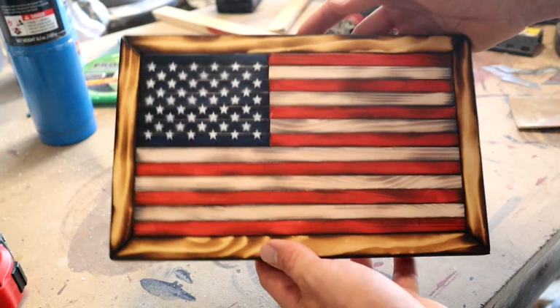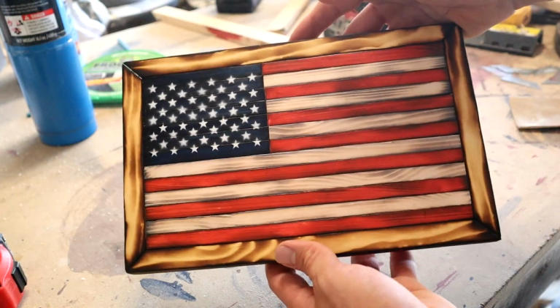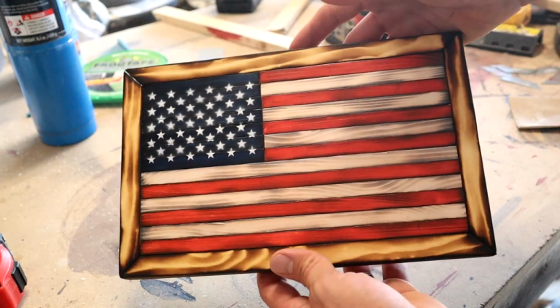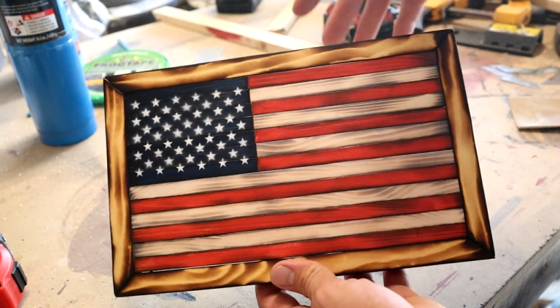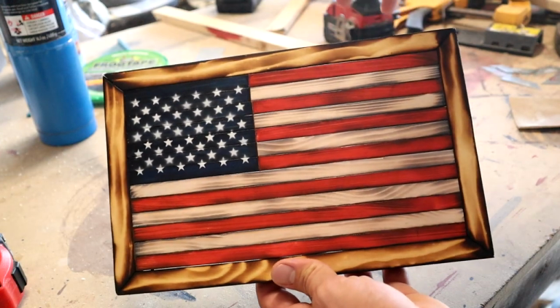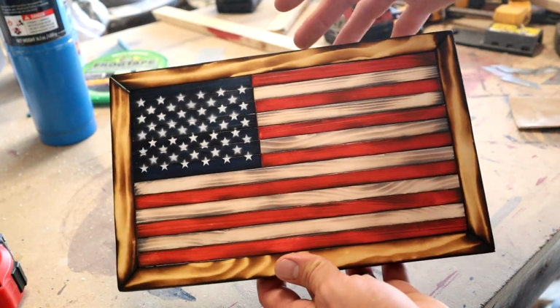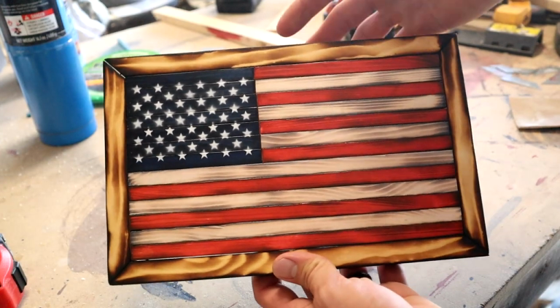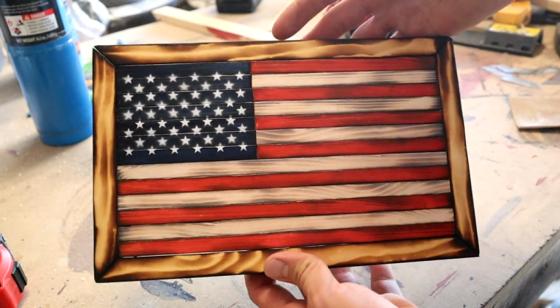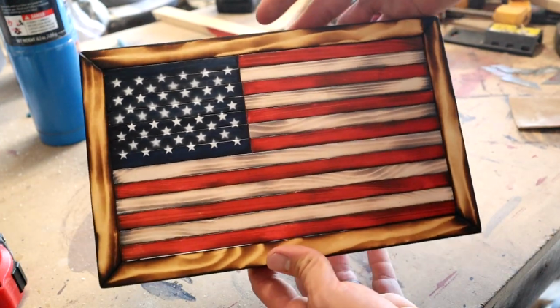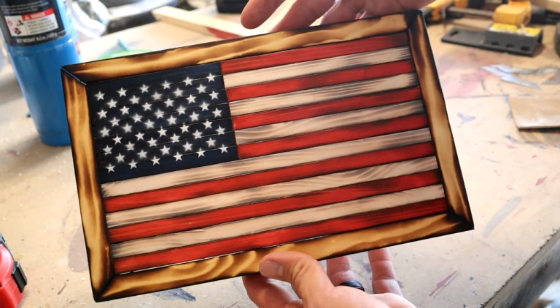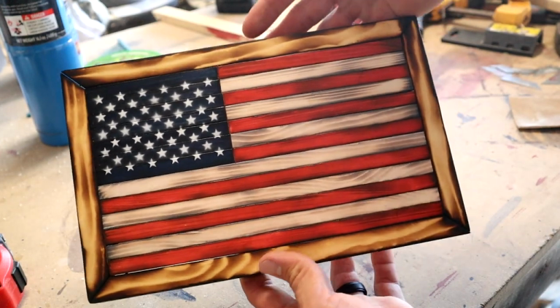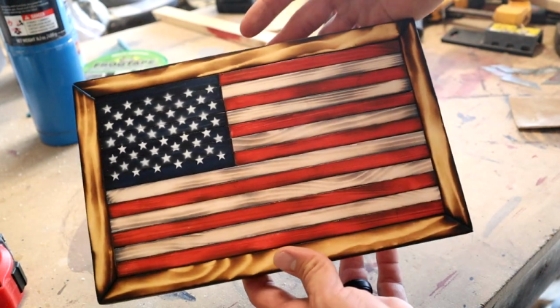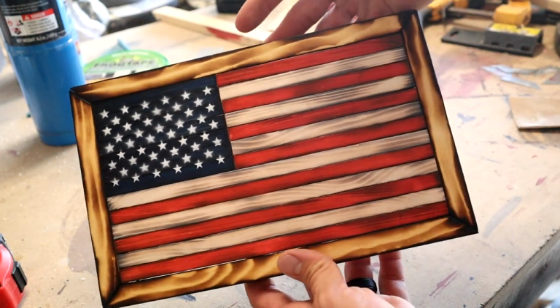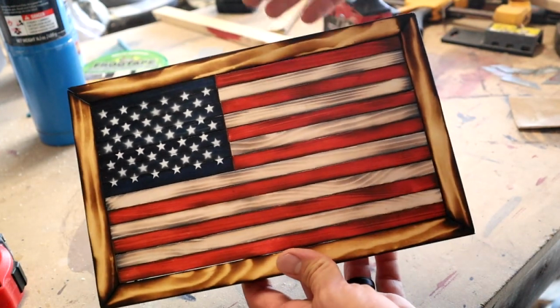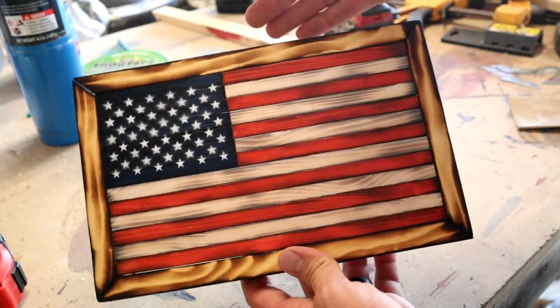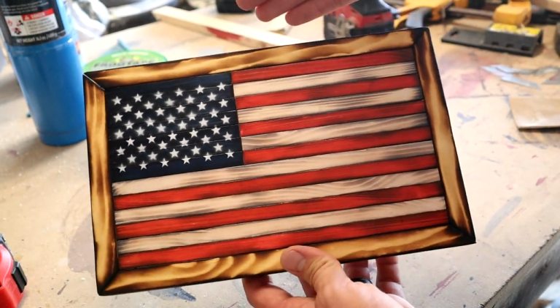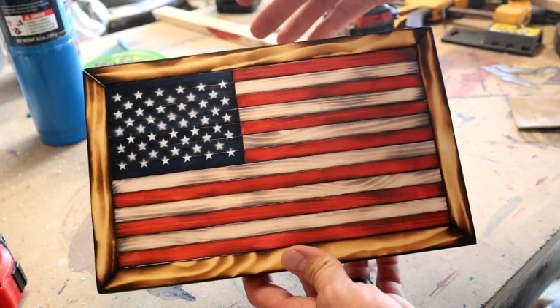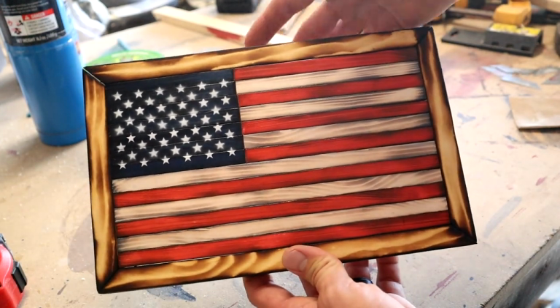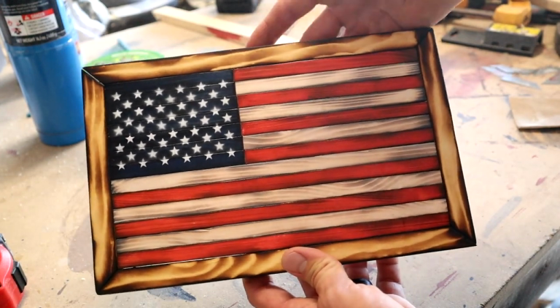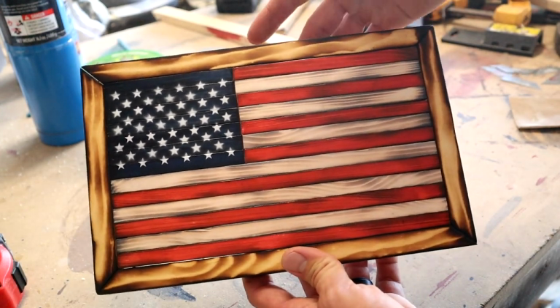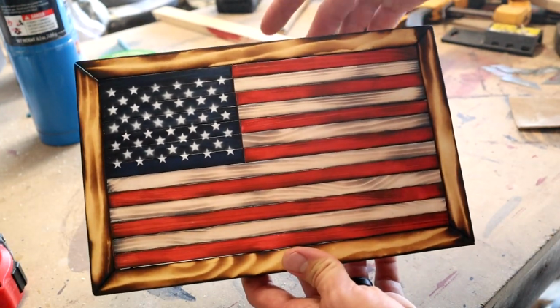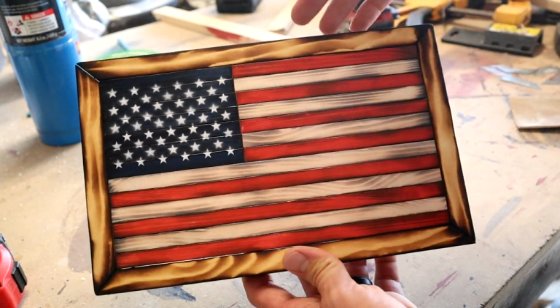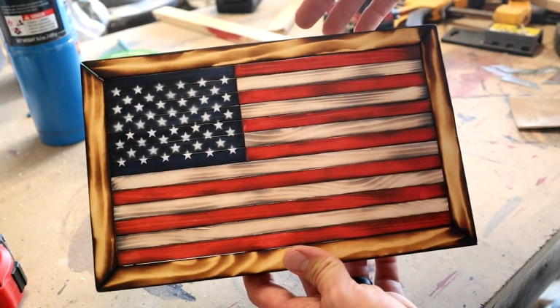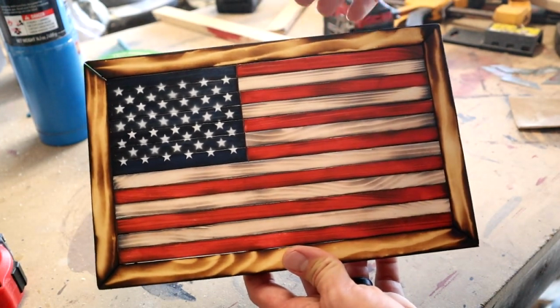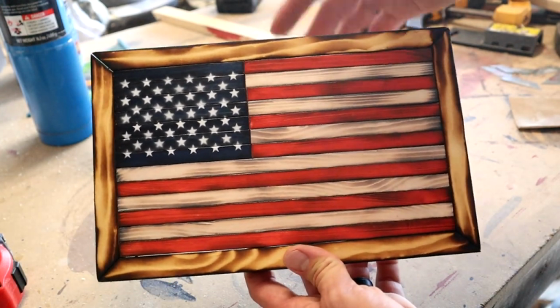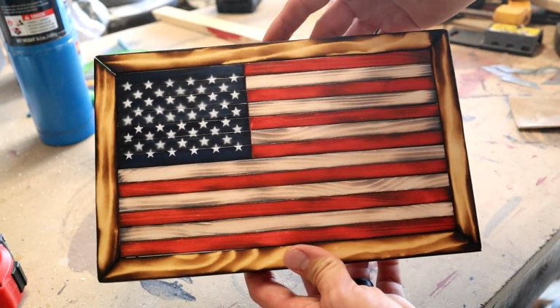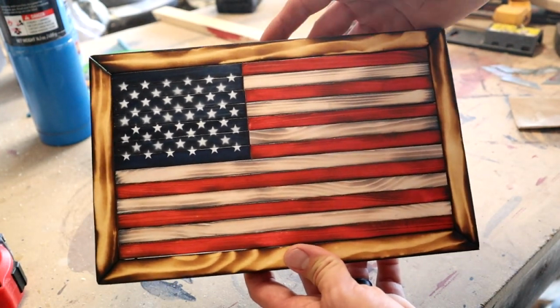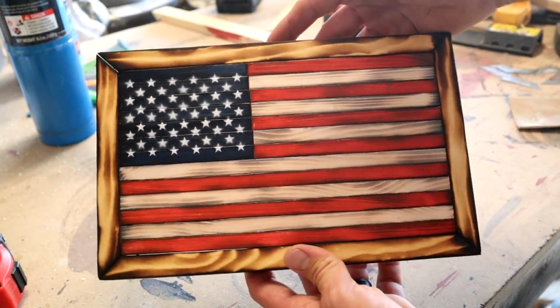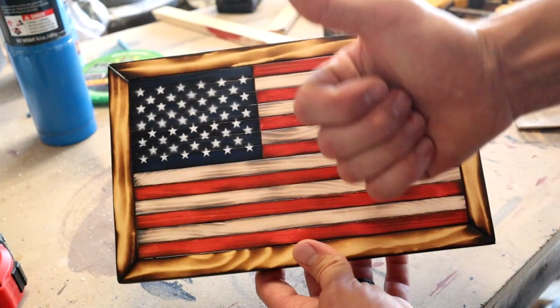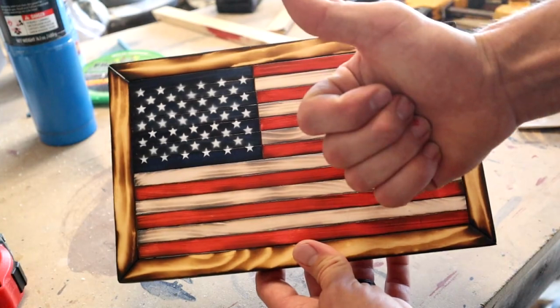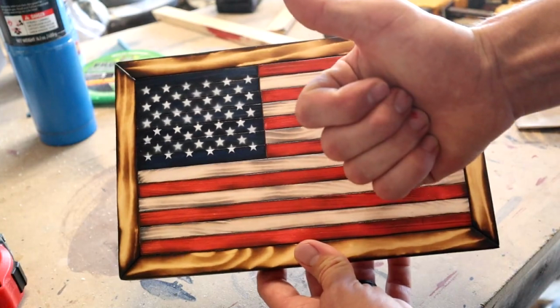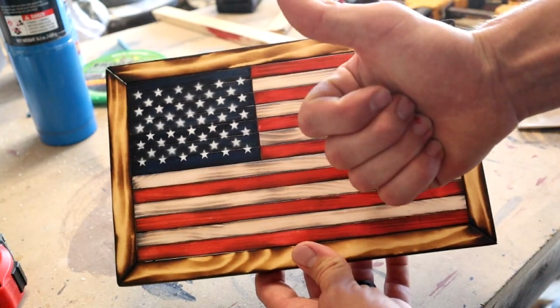What's up guys? Today I'm going to be showing you how to make this super mini desktop size flag using your scrap wood. Let's get started.